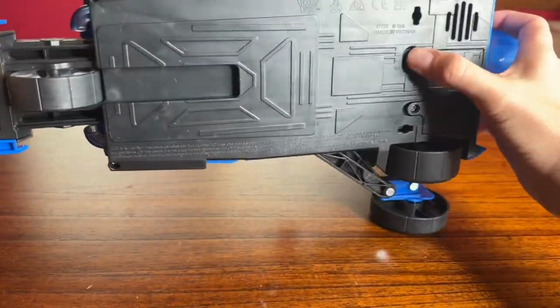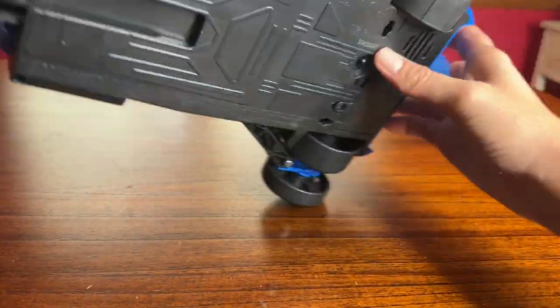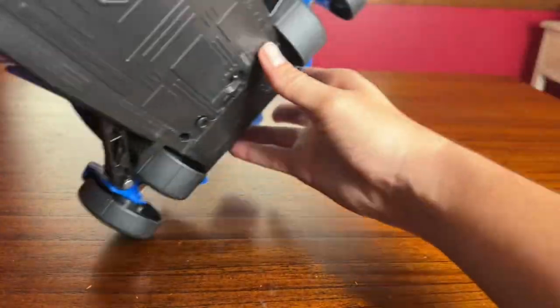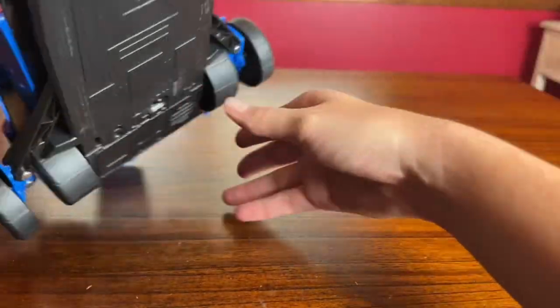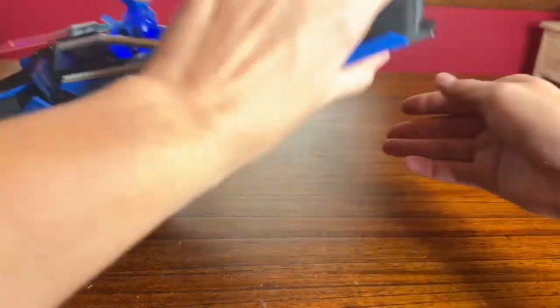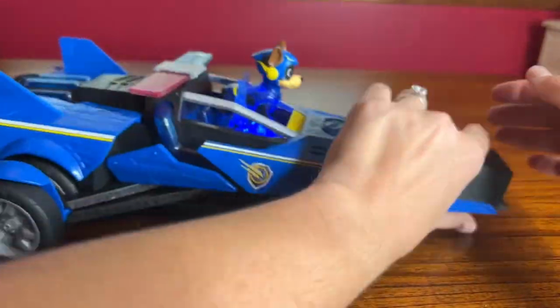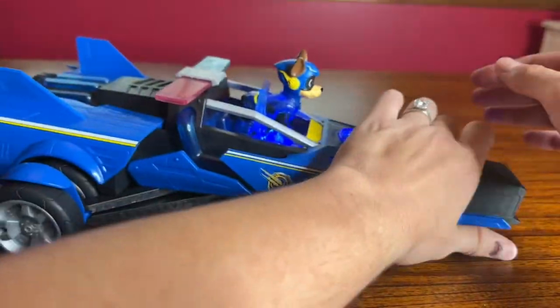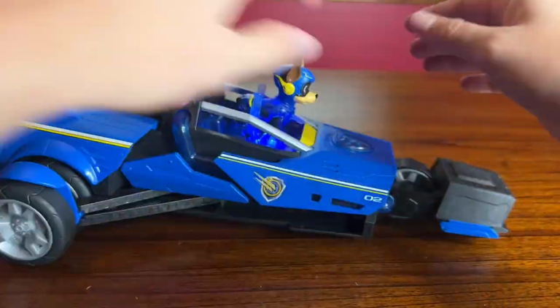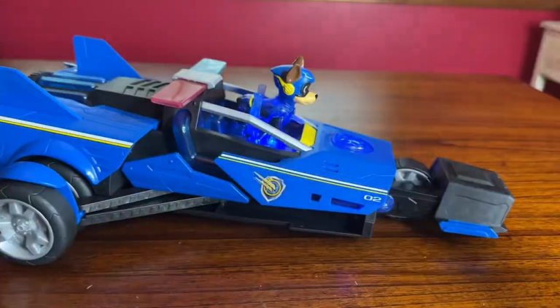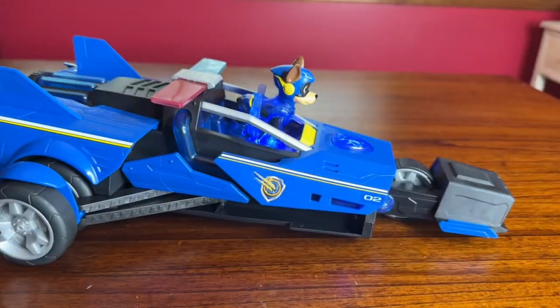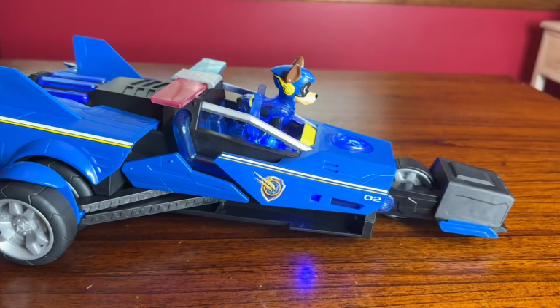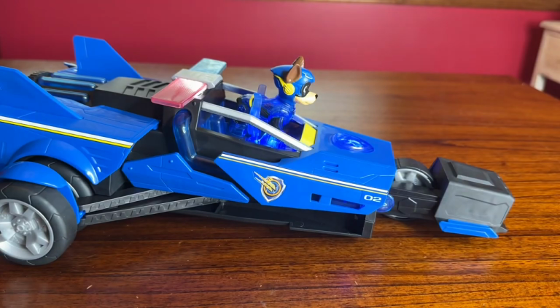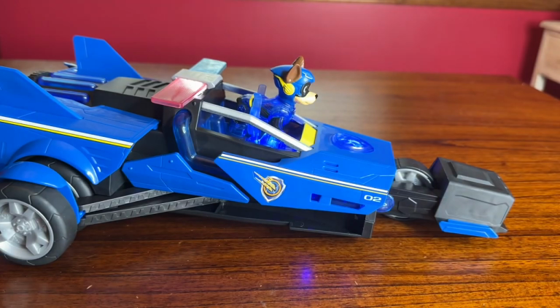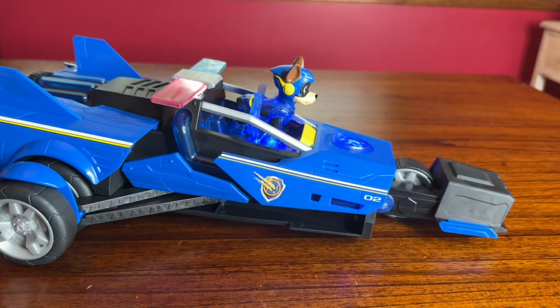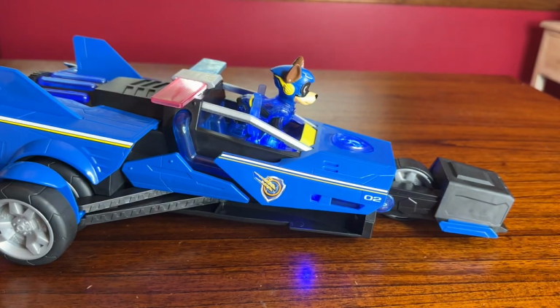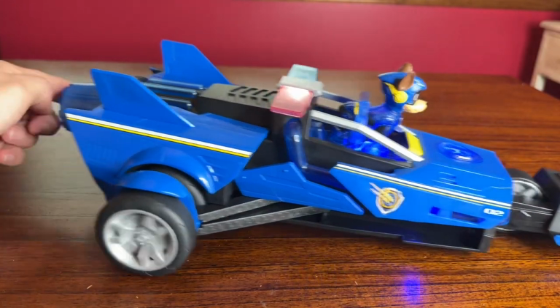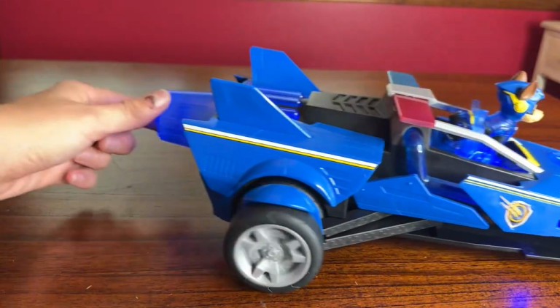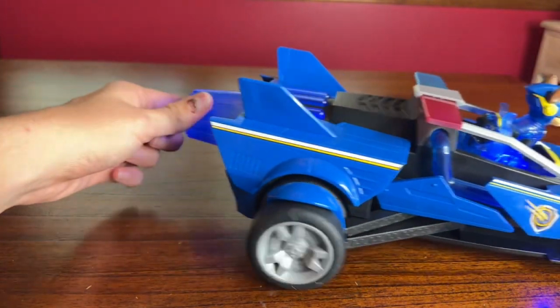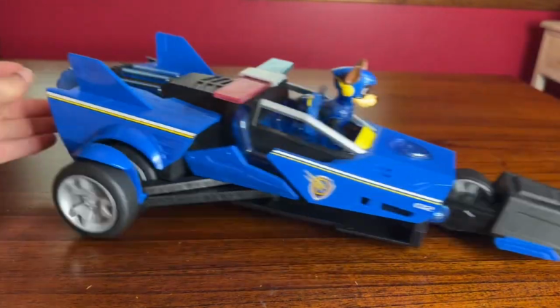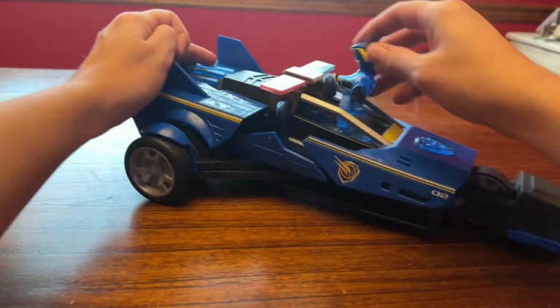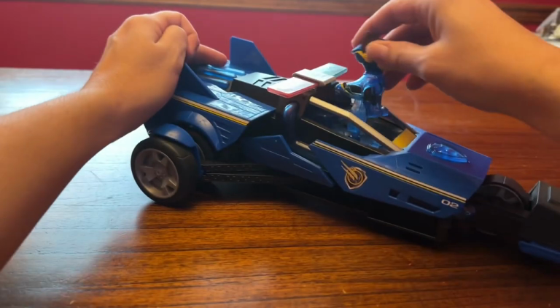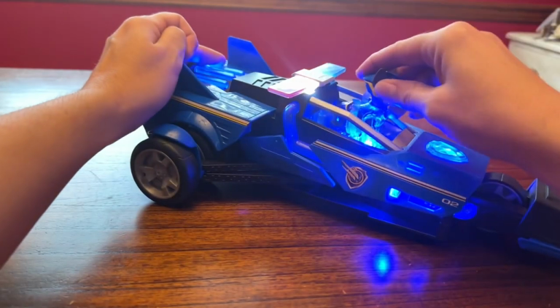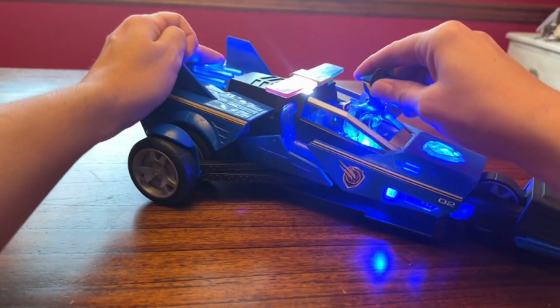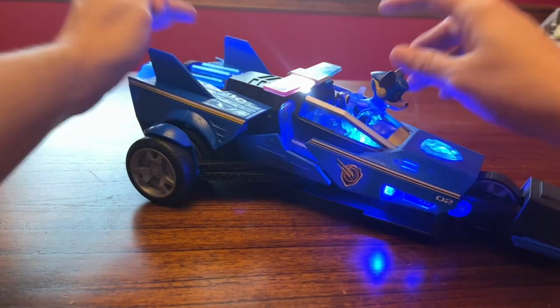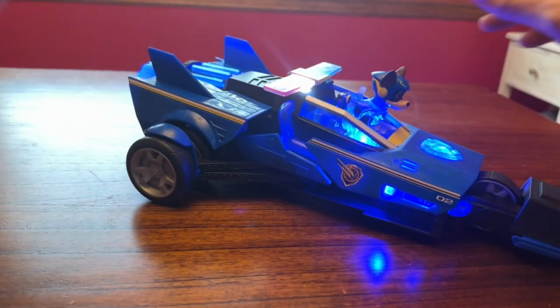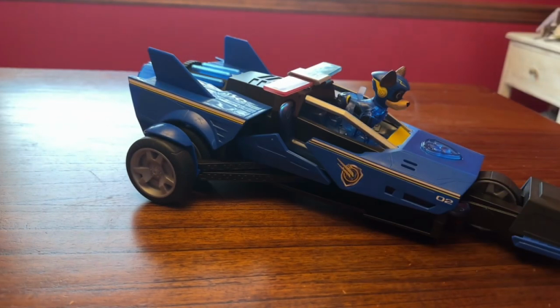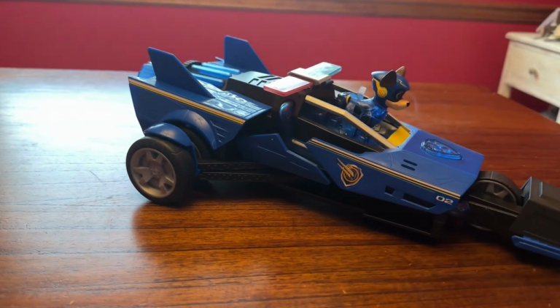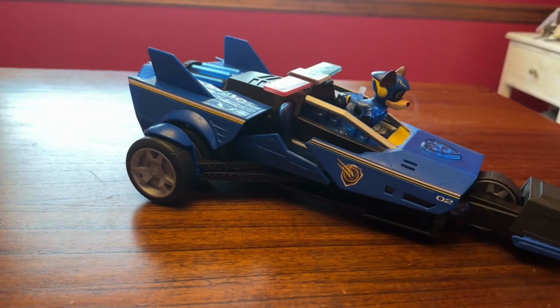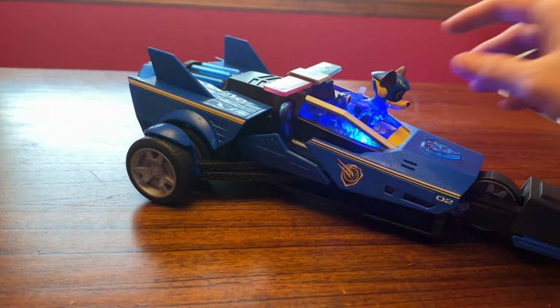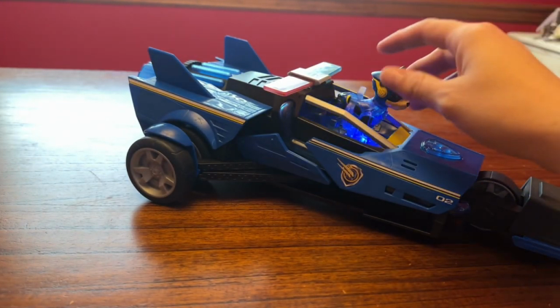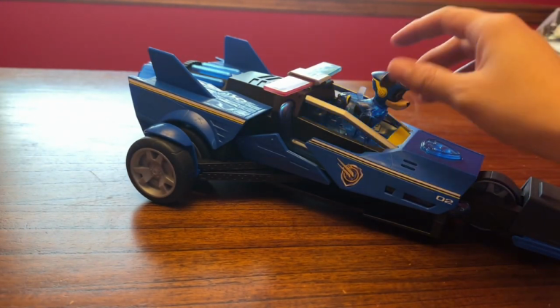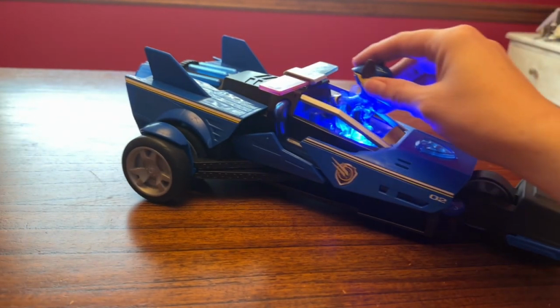I like how Chase is stuck in the seat — he's not going to fall out. These are the different sounds you'll hear when you're on the music button, which is number two.